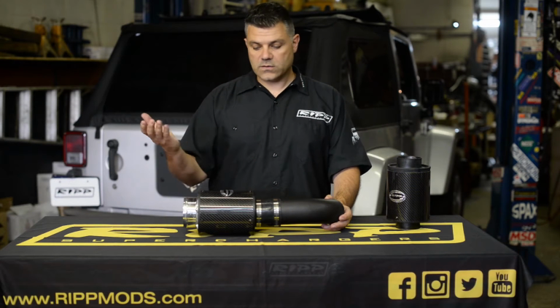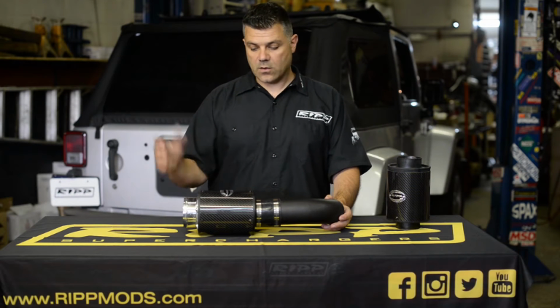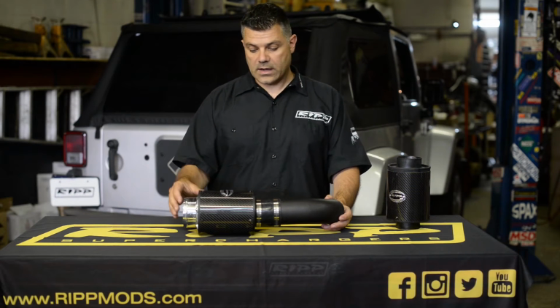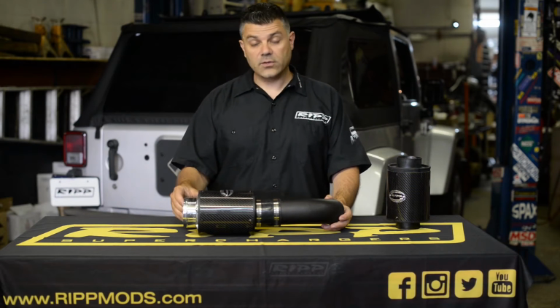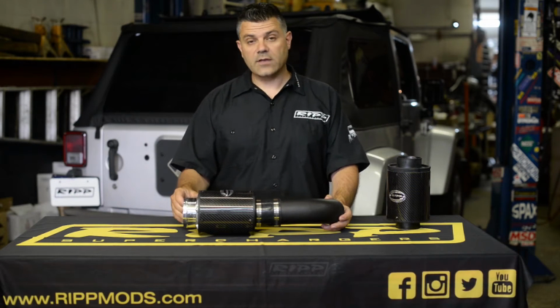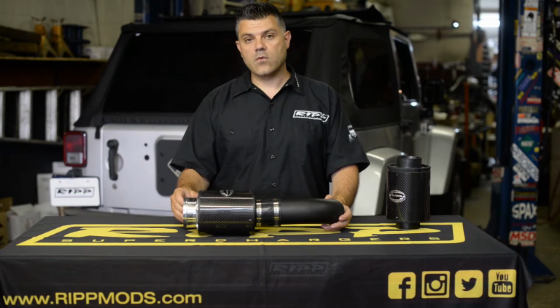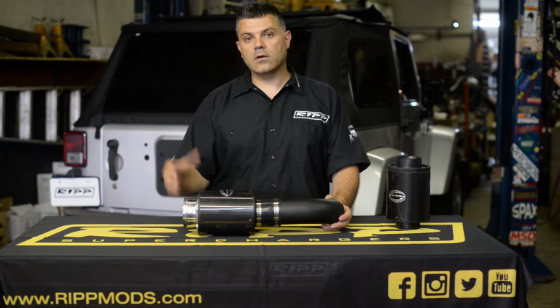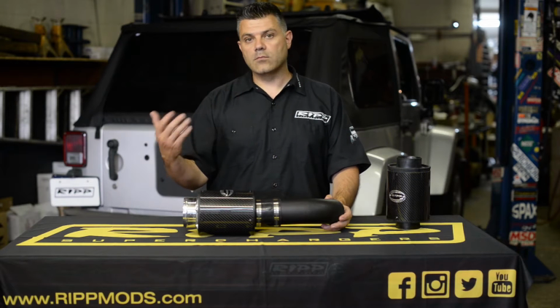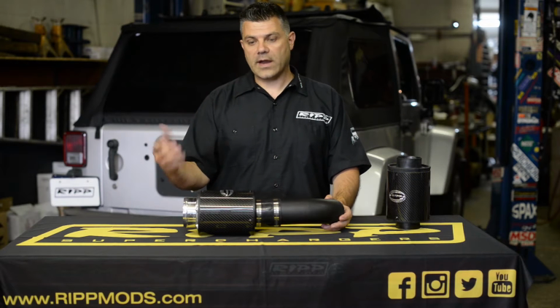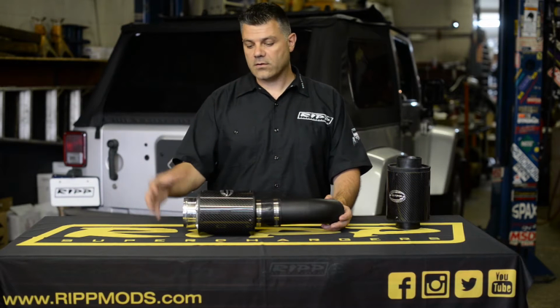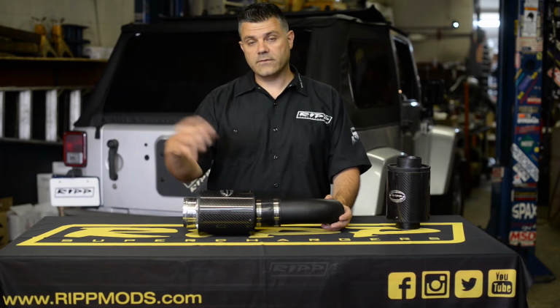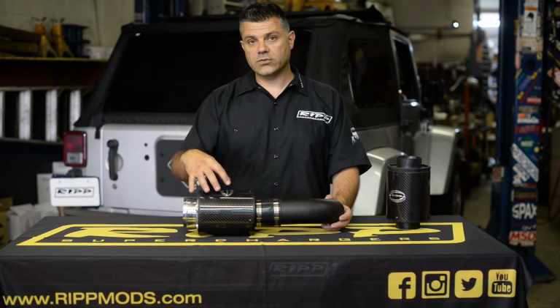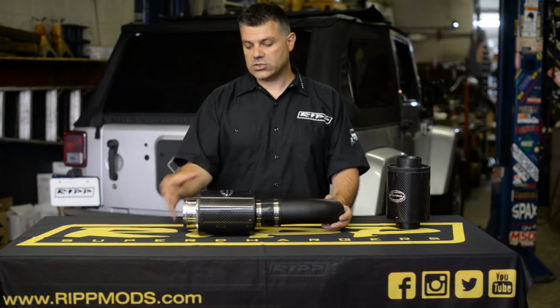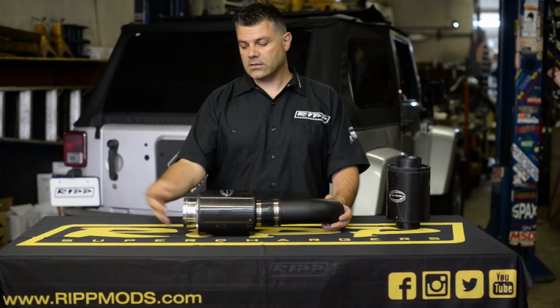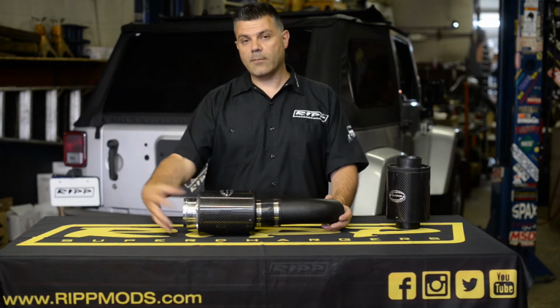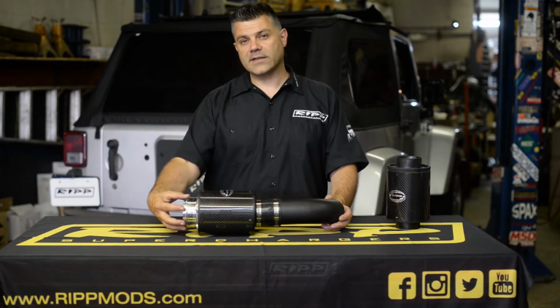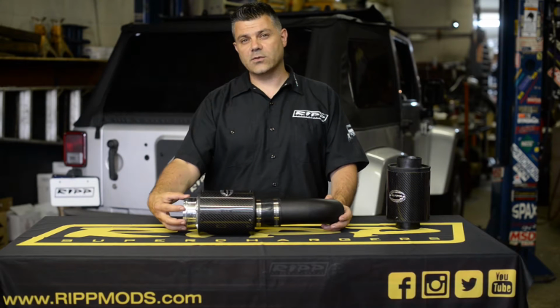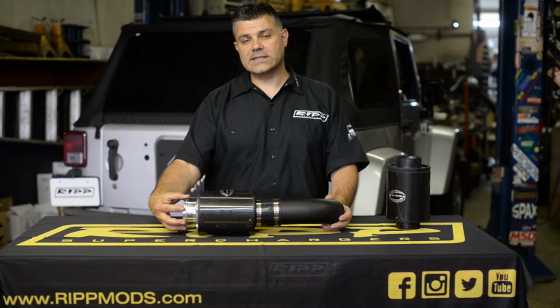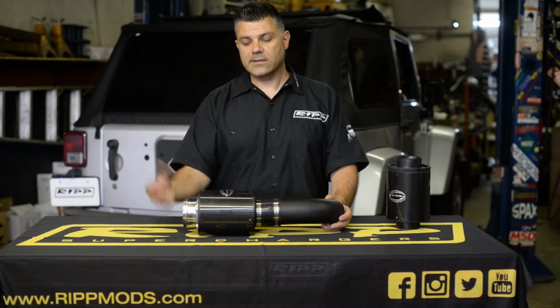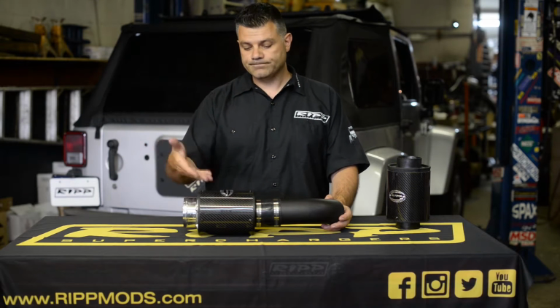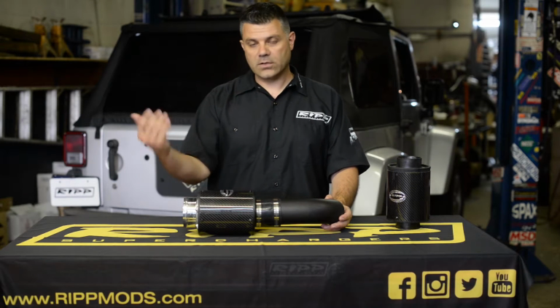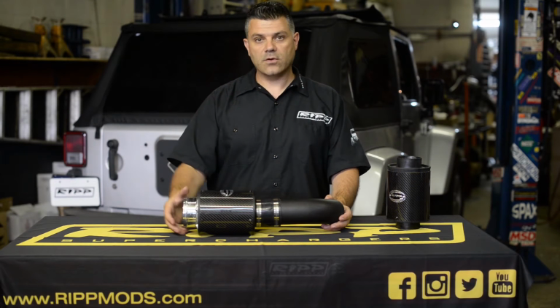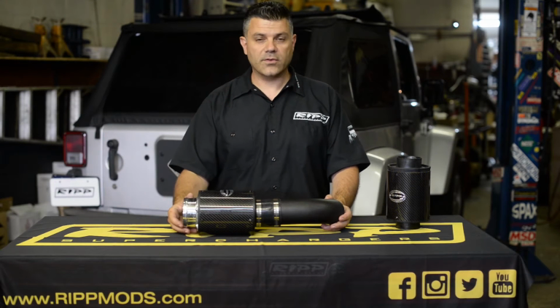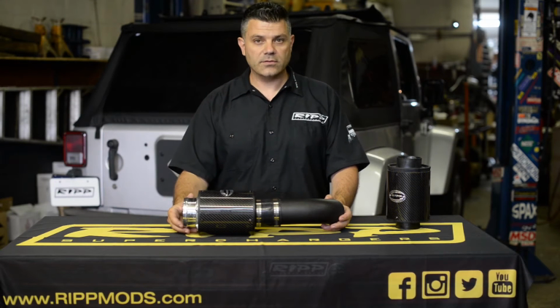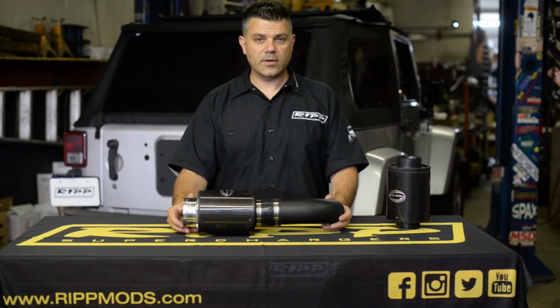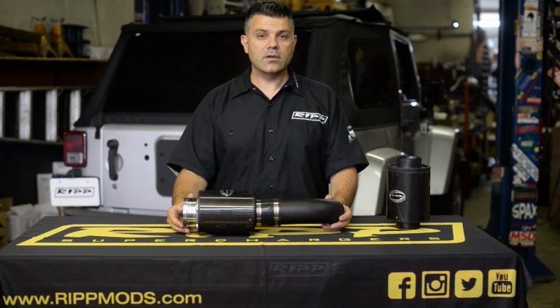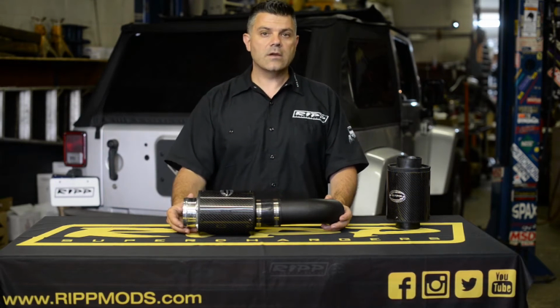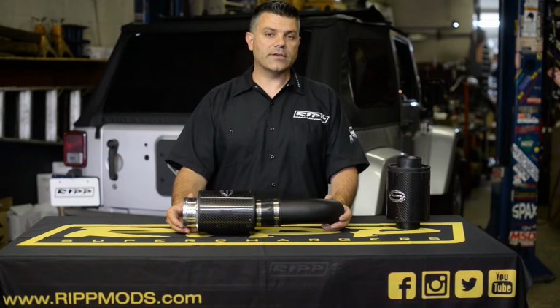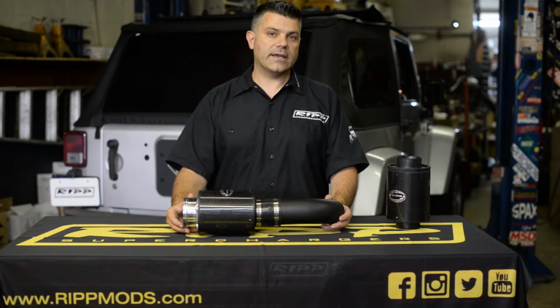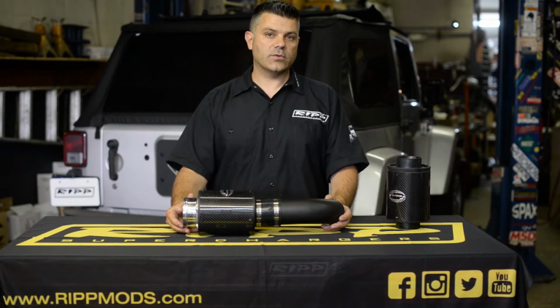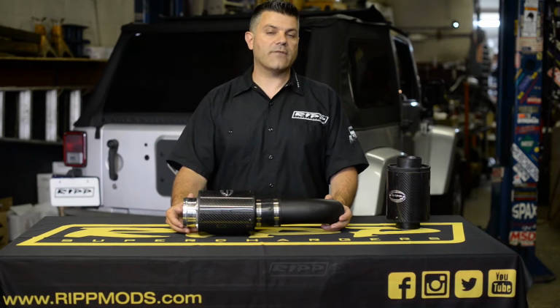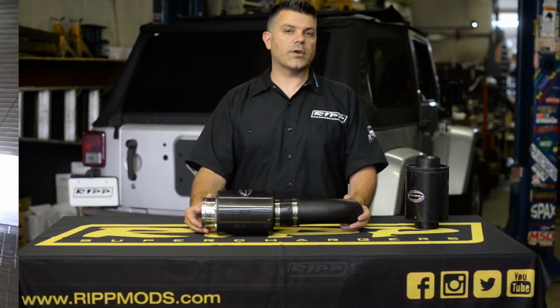So if you're looking for more air, filtration, and a box that you could seal, look no further — the RIP cold air kit will do that for you.